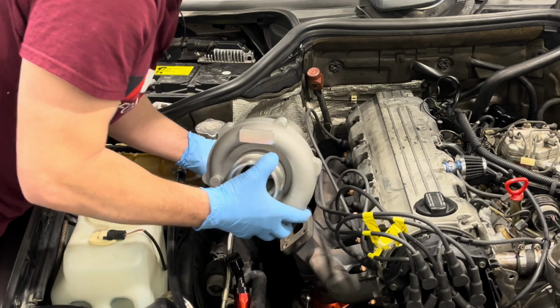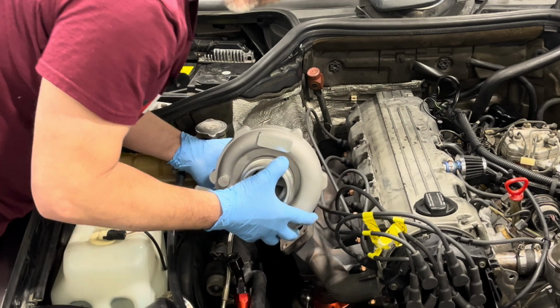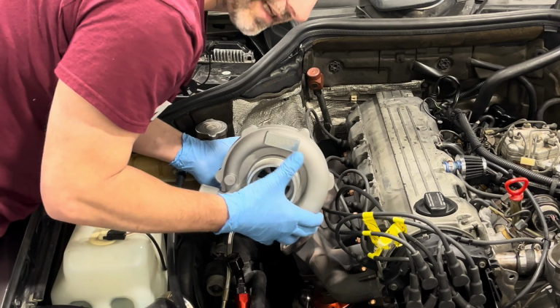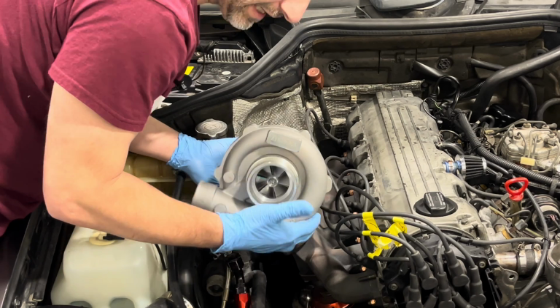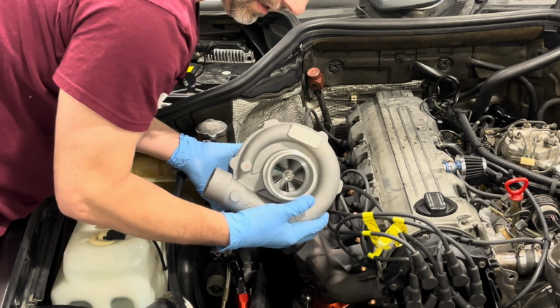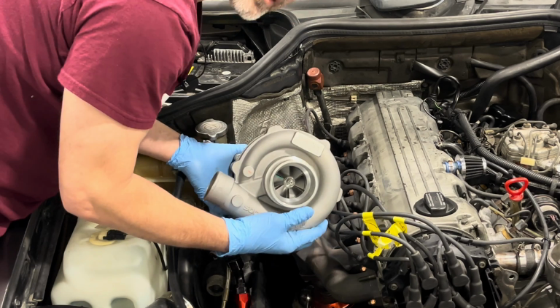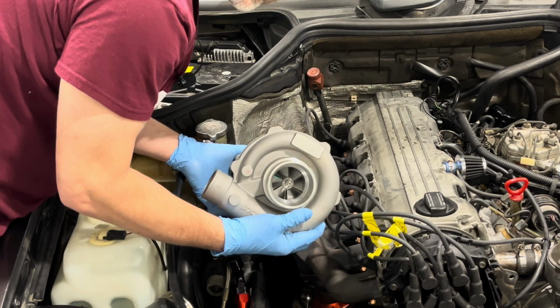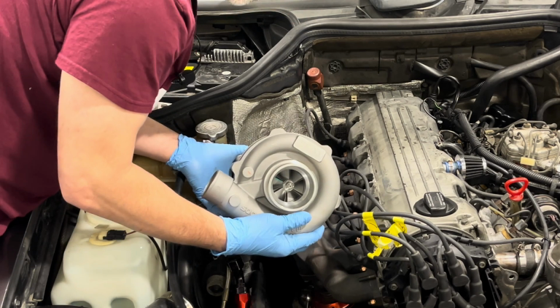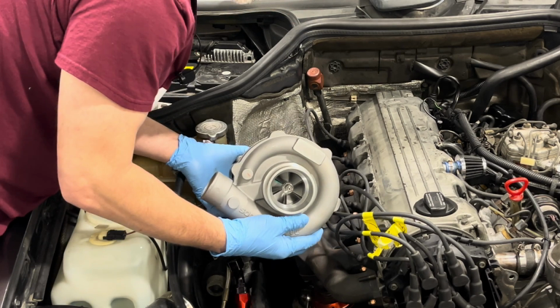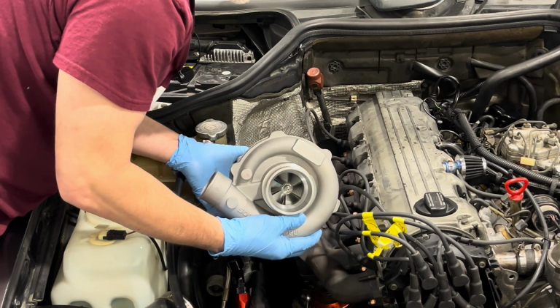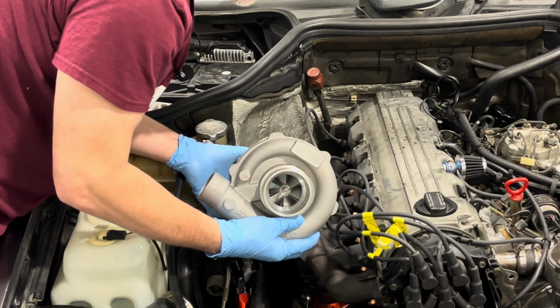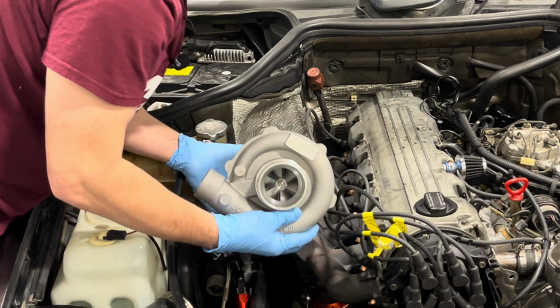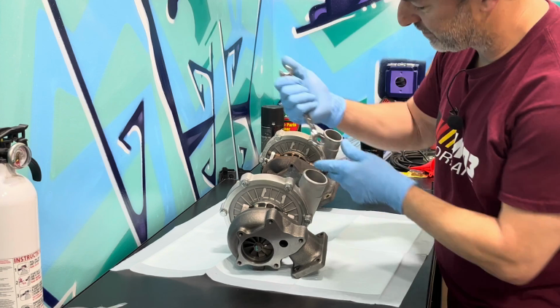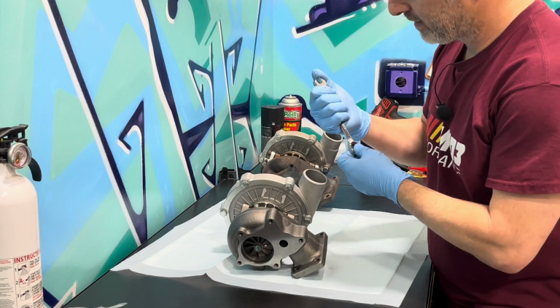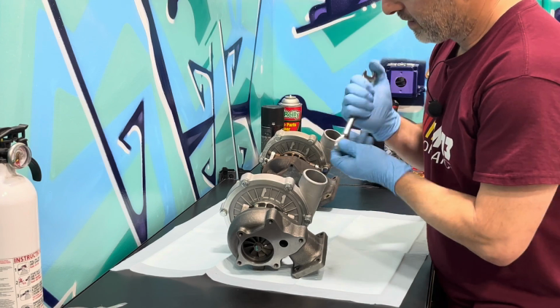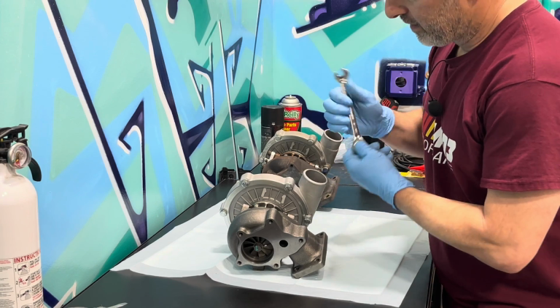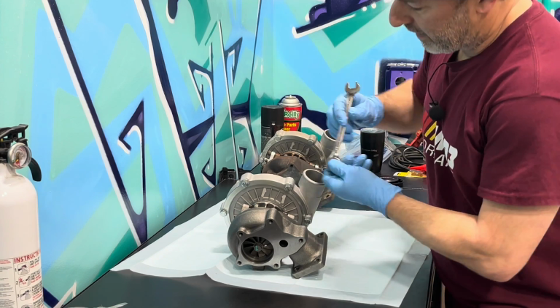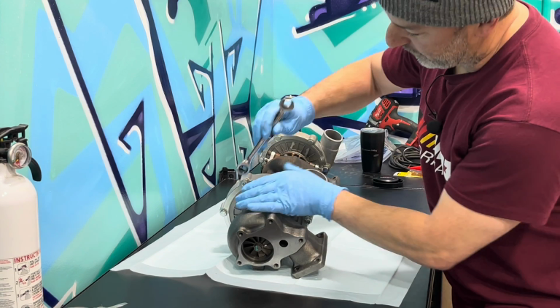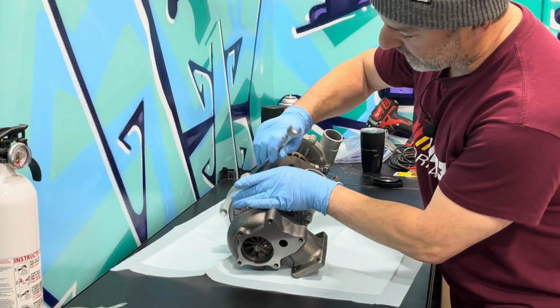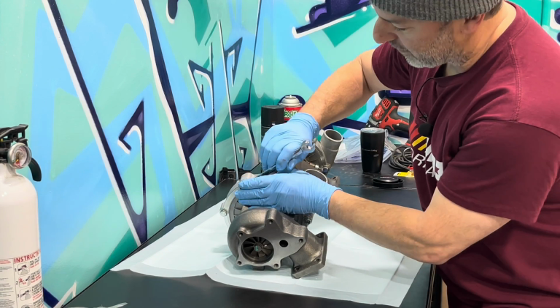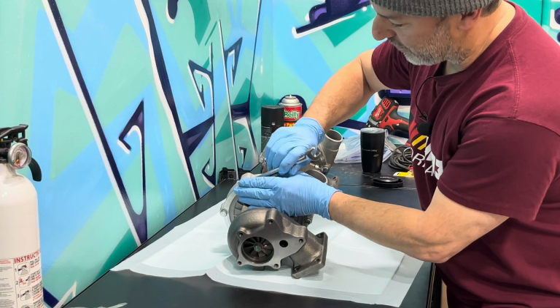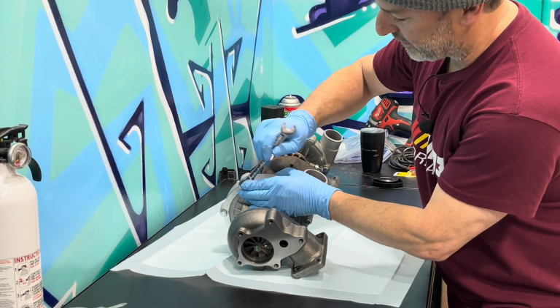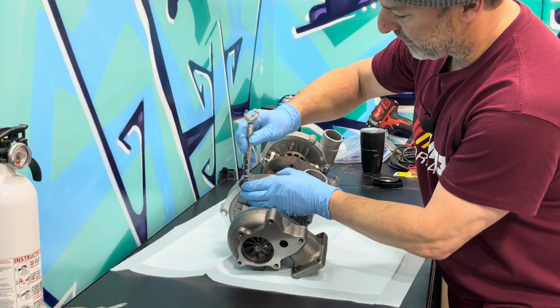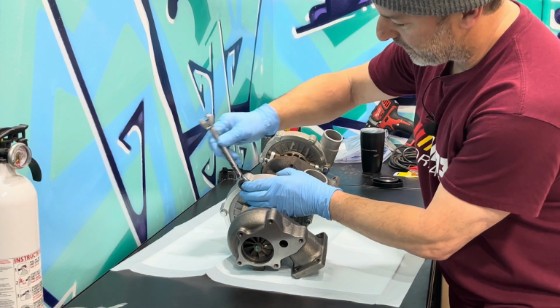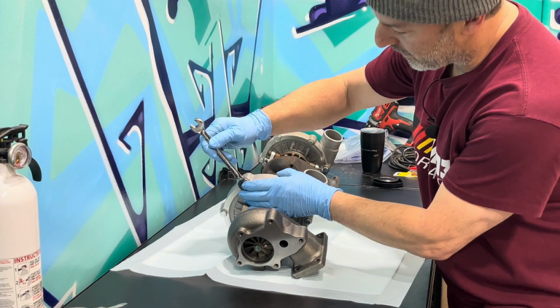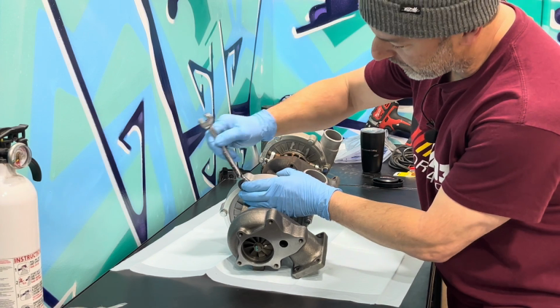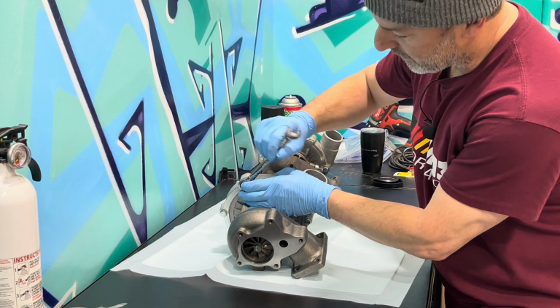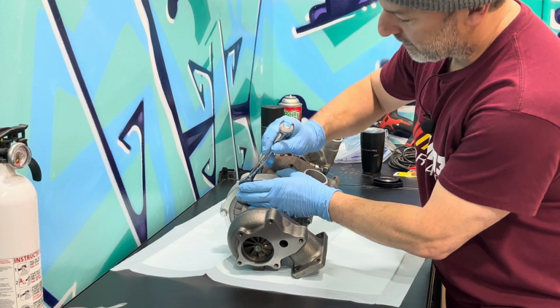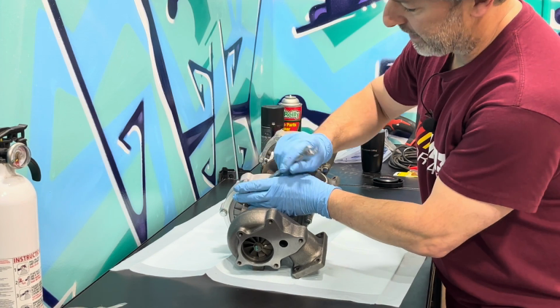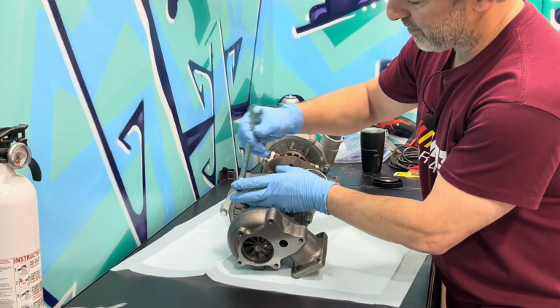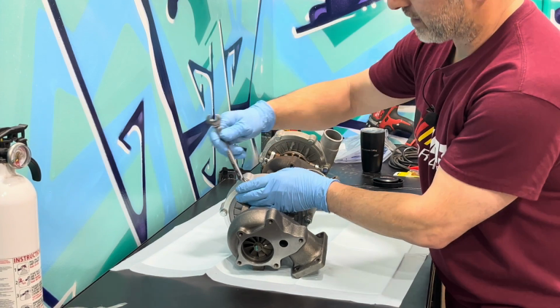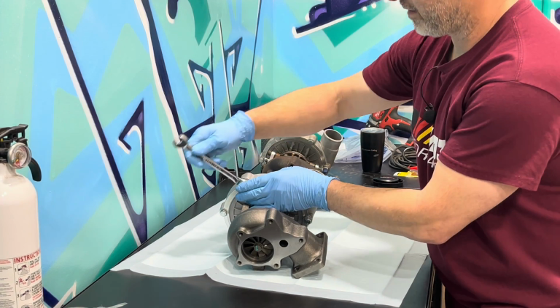Alright, now that we've got it clocked, we're going to go ahead and tighten it up, and just go around and tighten it back up.